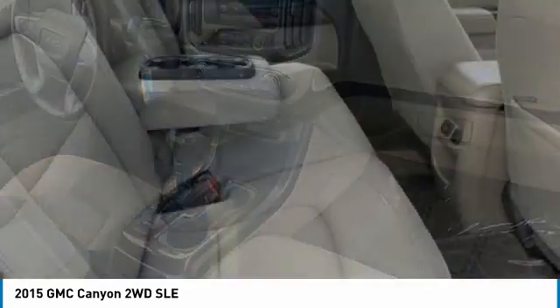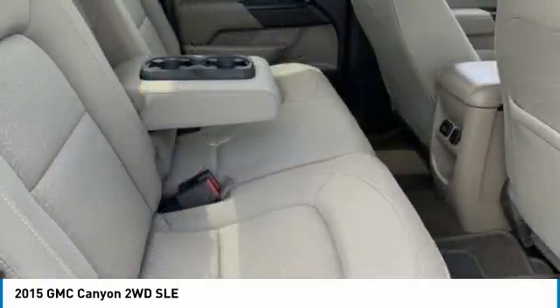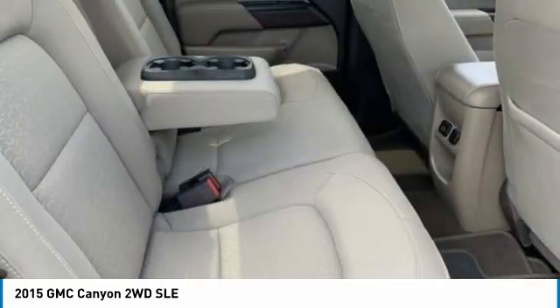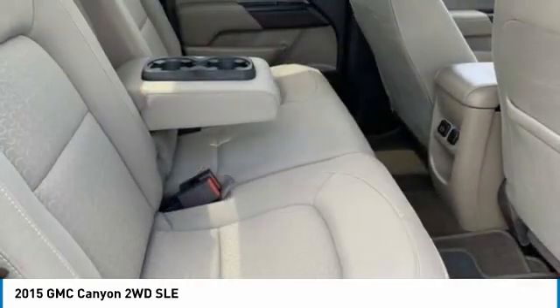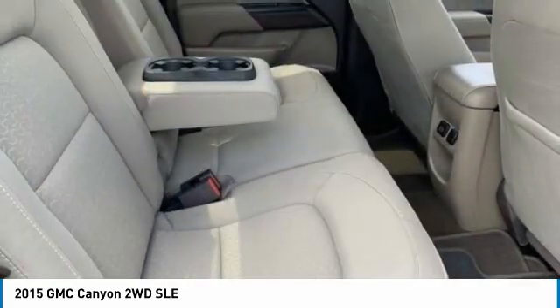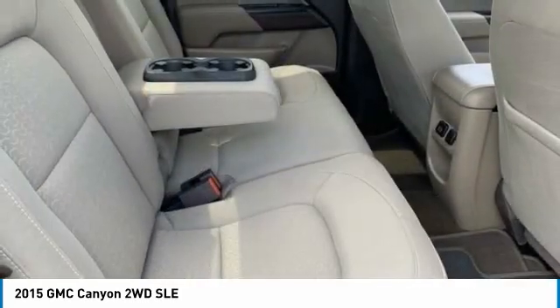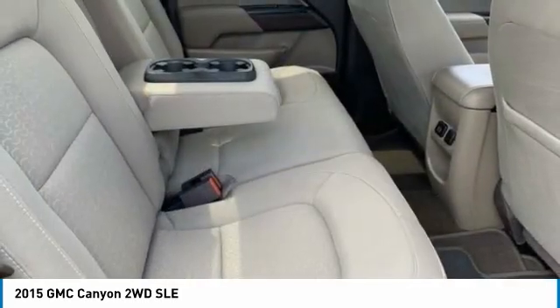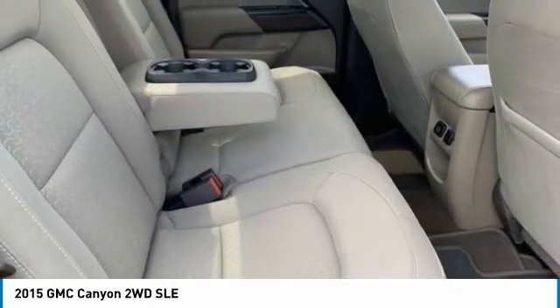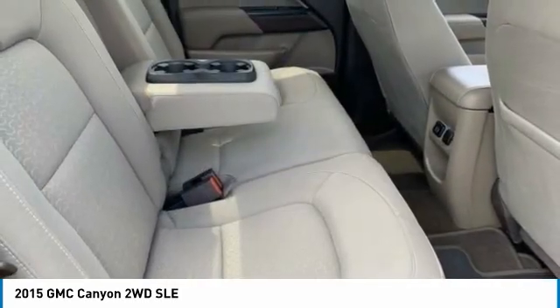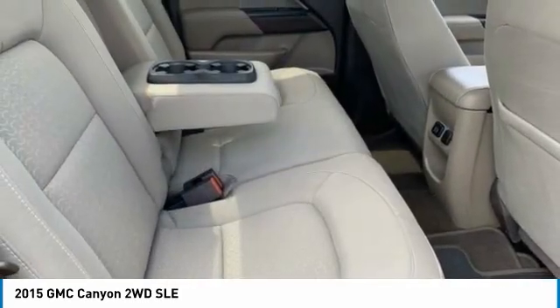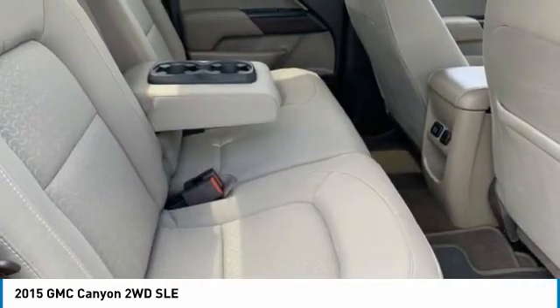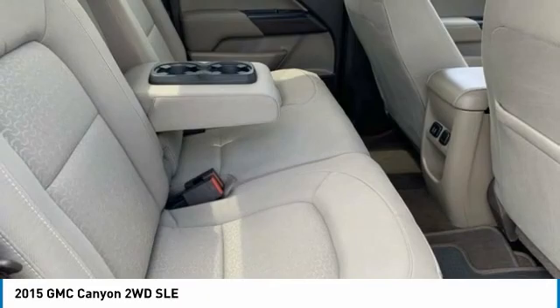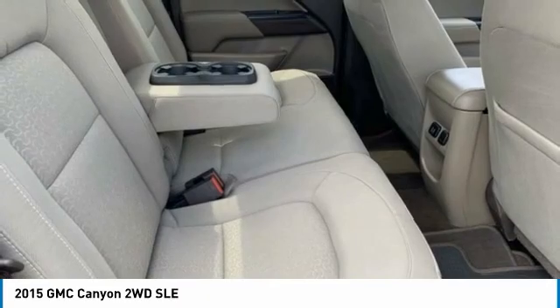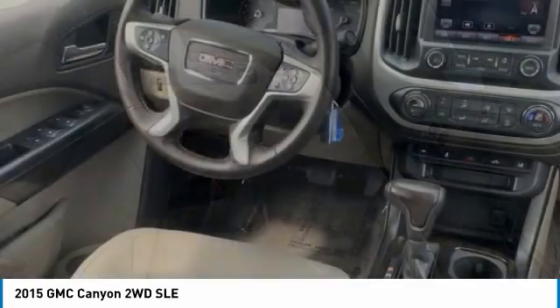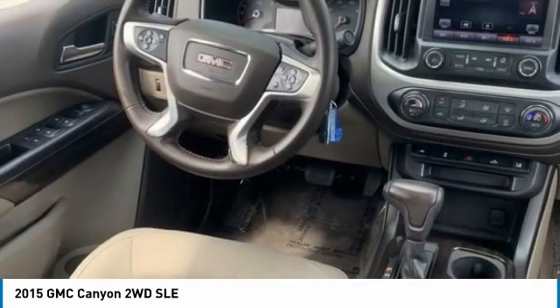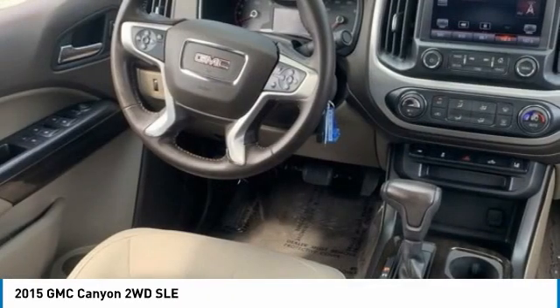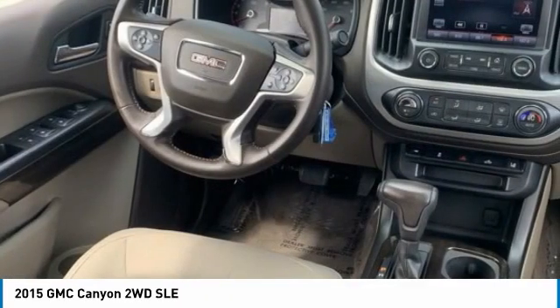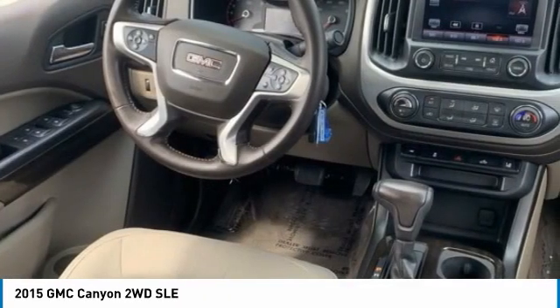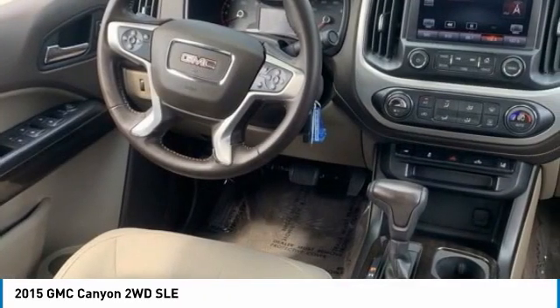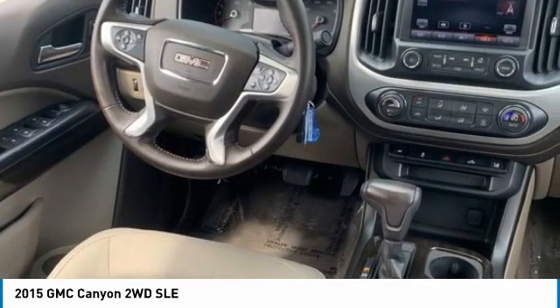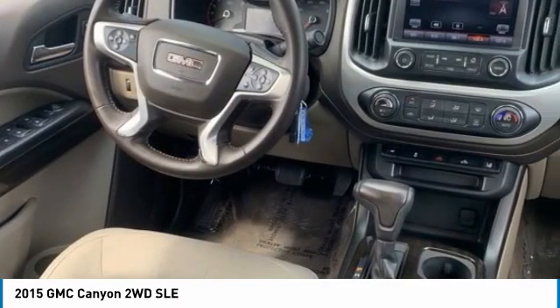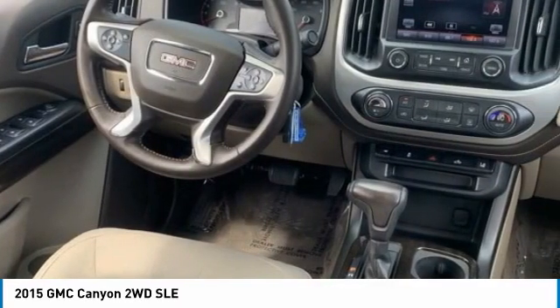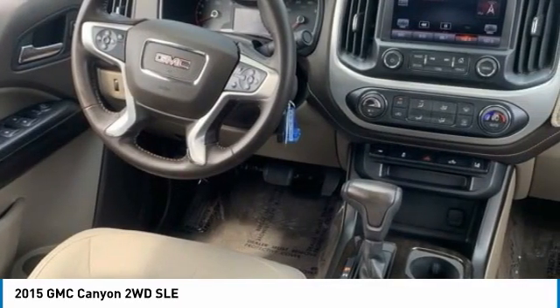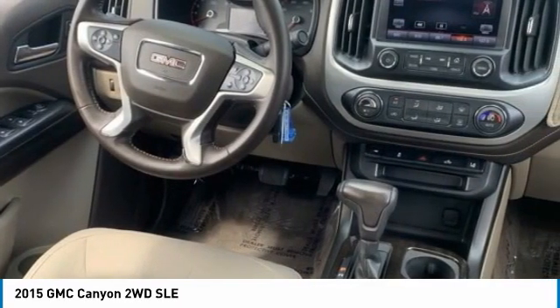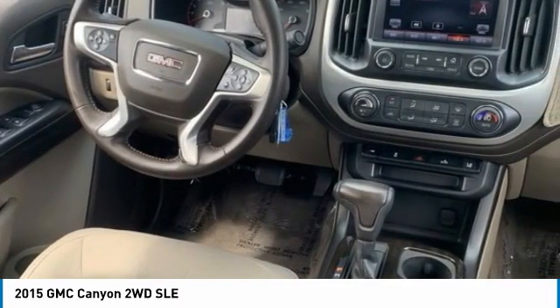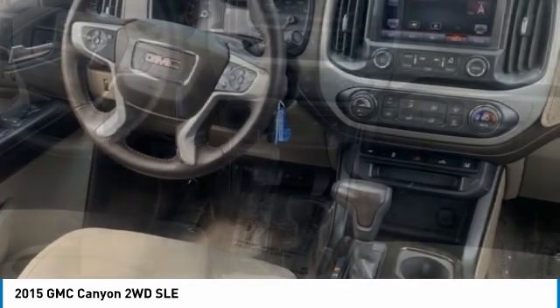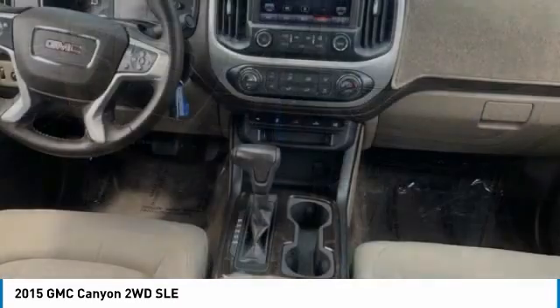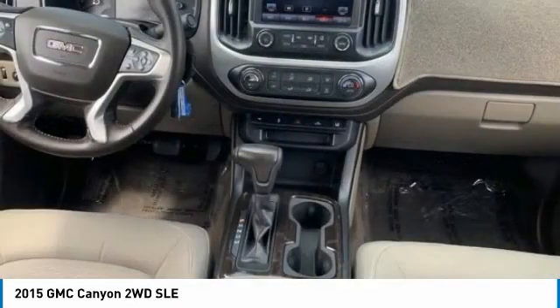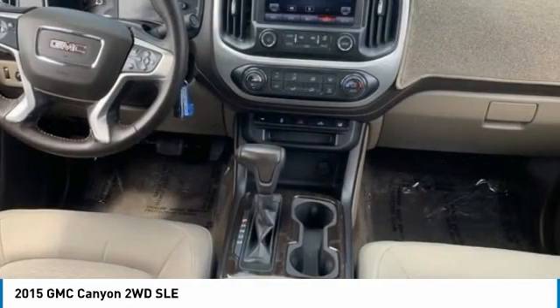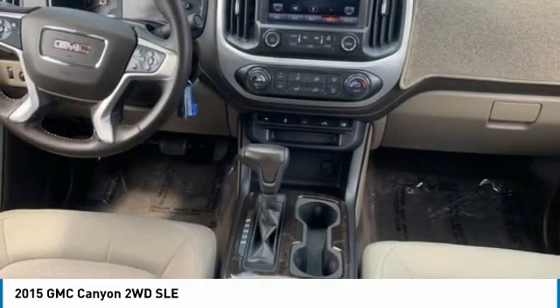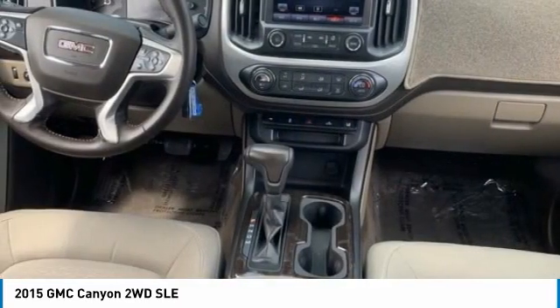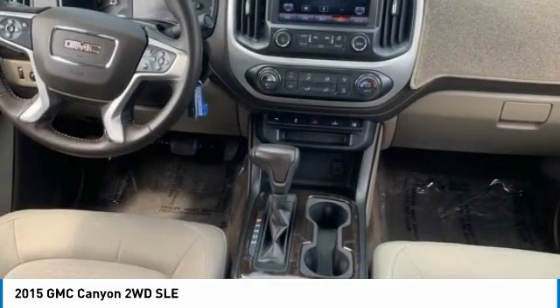Tires front all season, tires rear all season, driver illuminated vanity mirror, and four-wheel disc brakes.